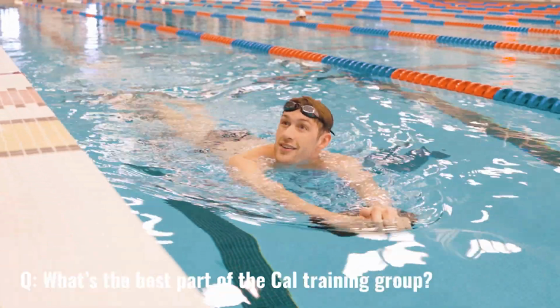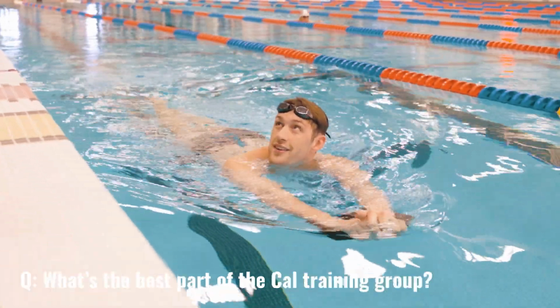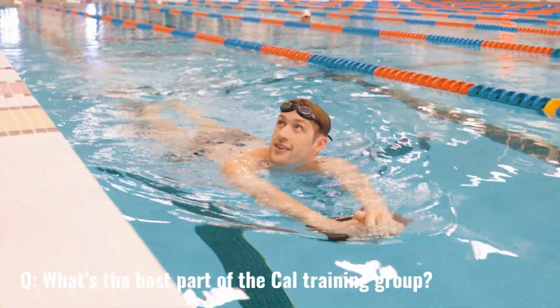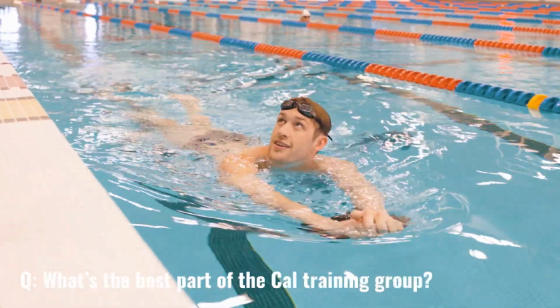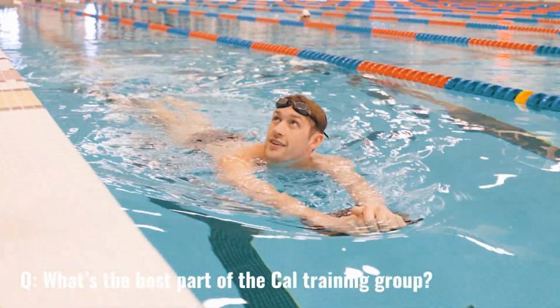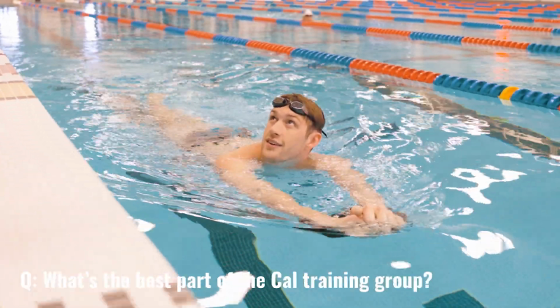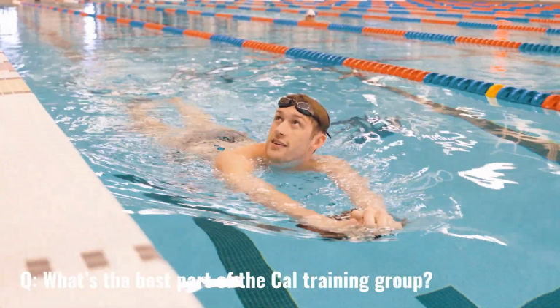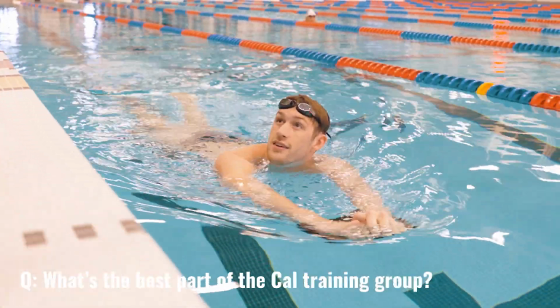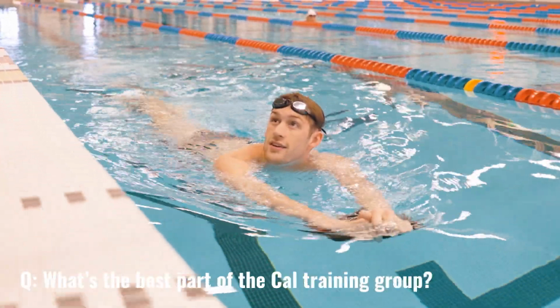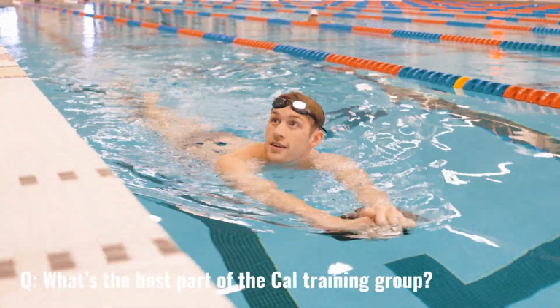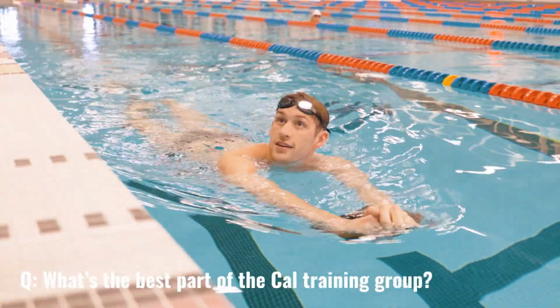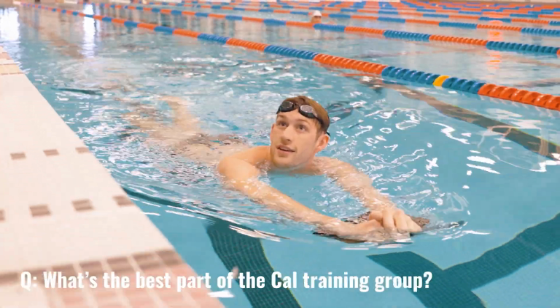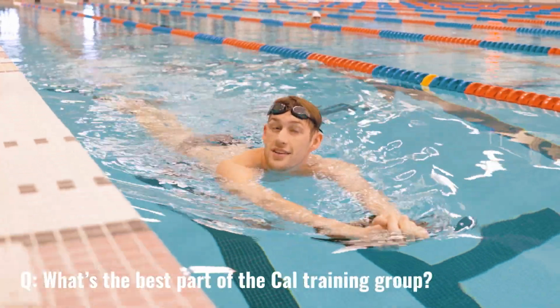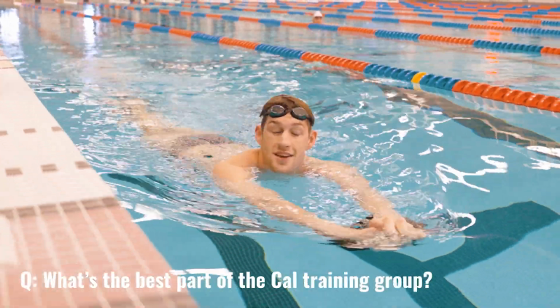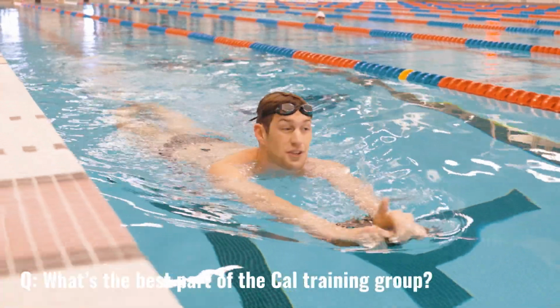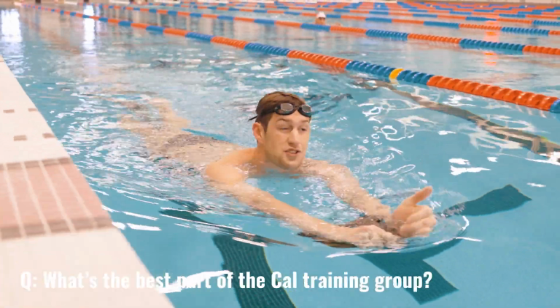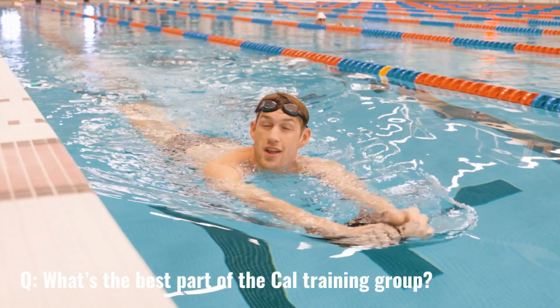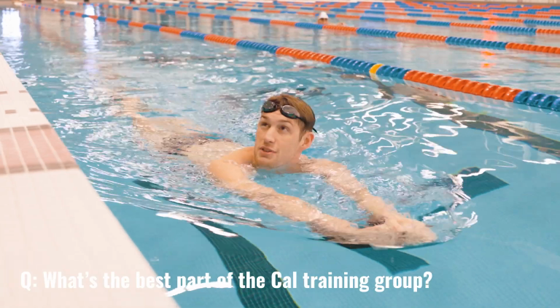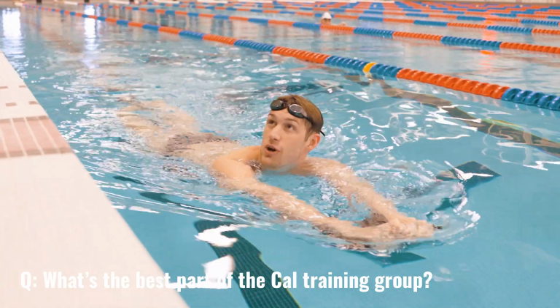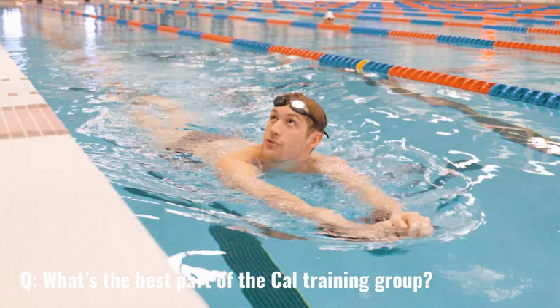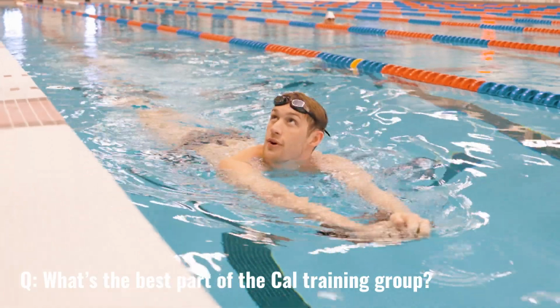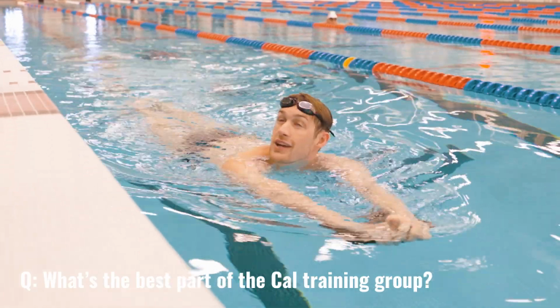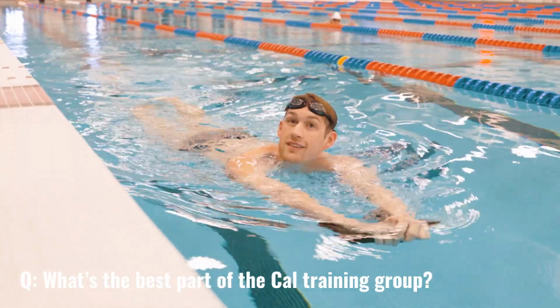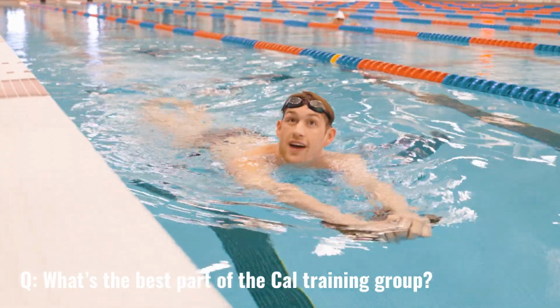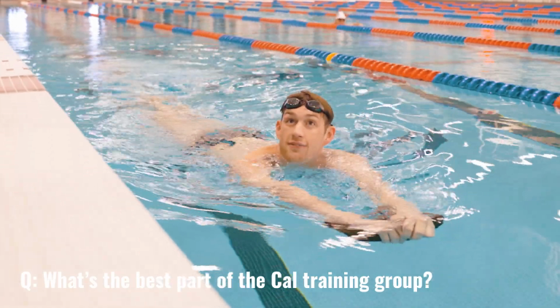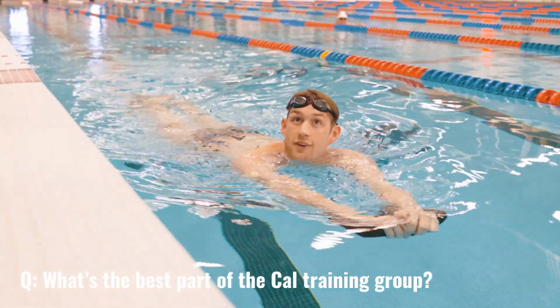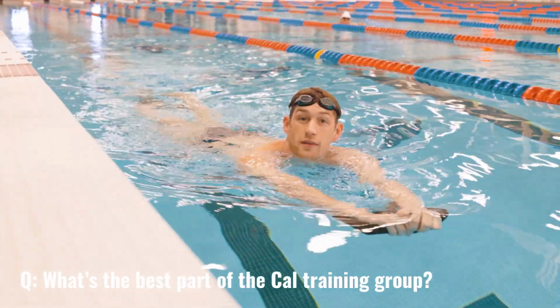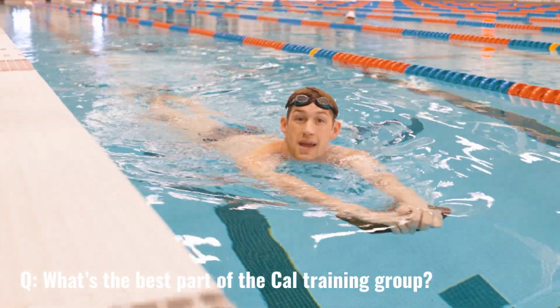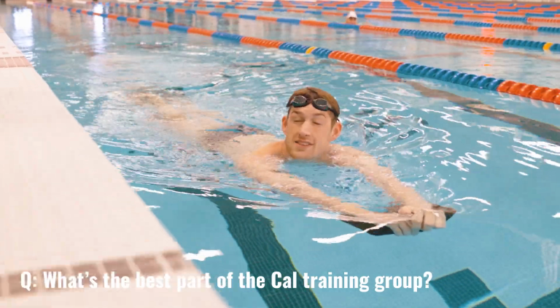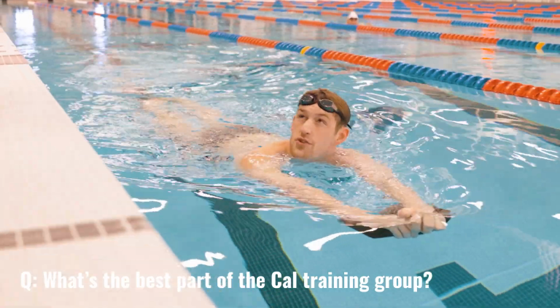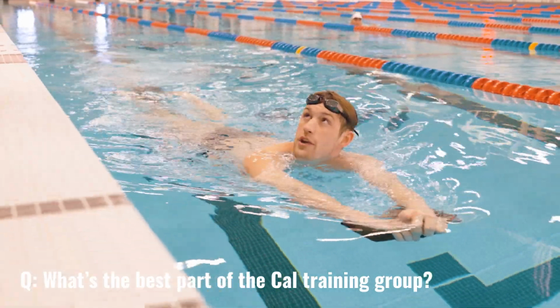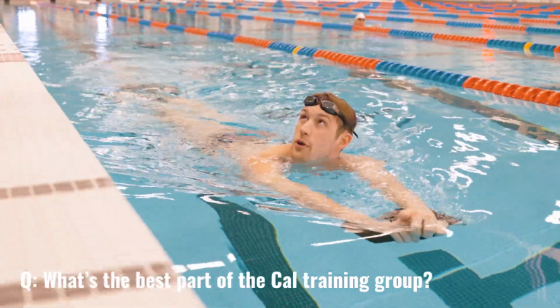What's the best part of the Cal training group? Definitely just training with Murph. I have an amazing training group.